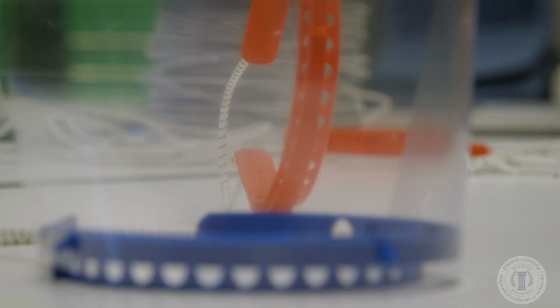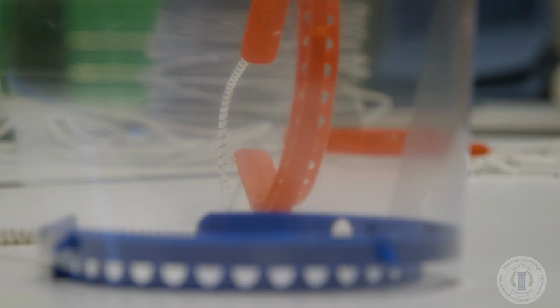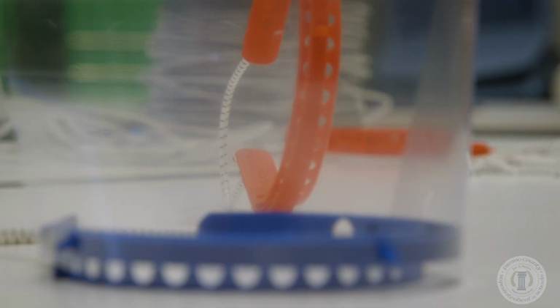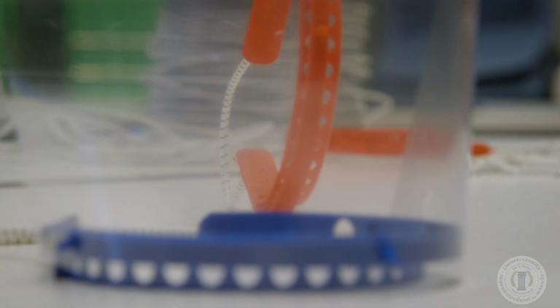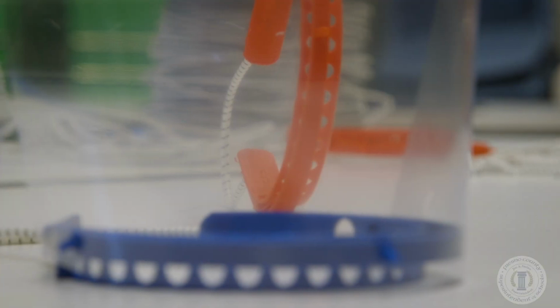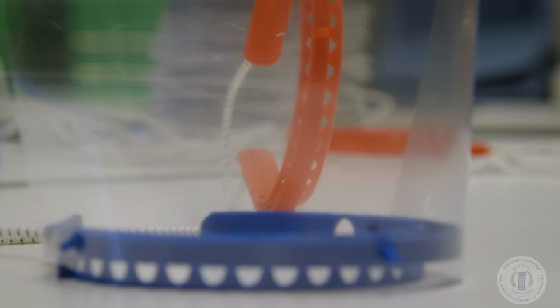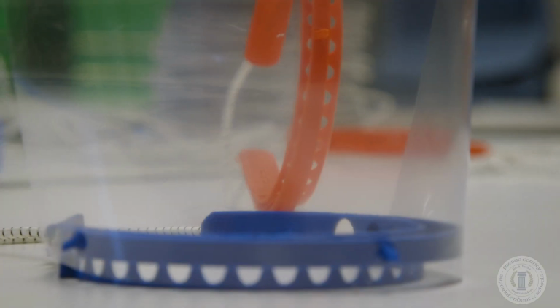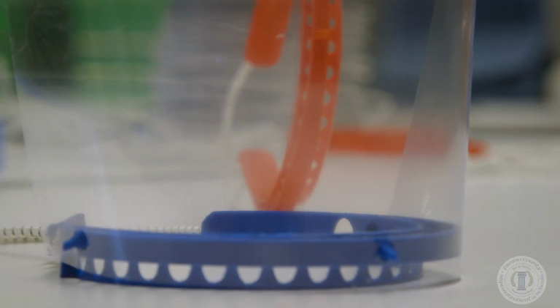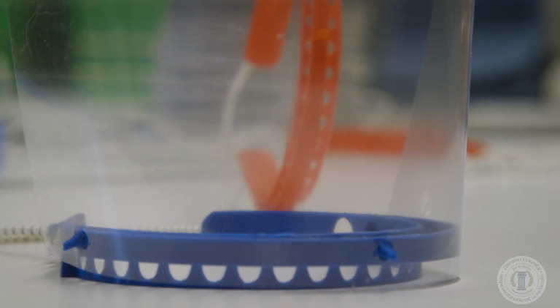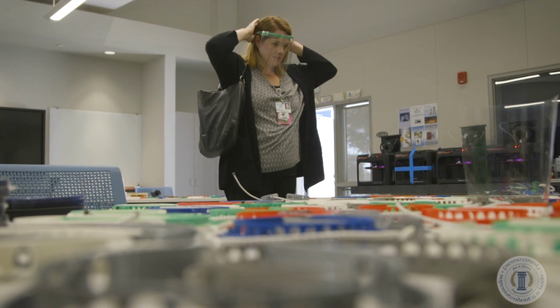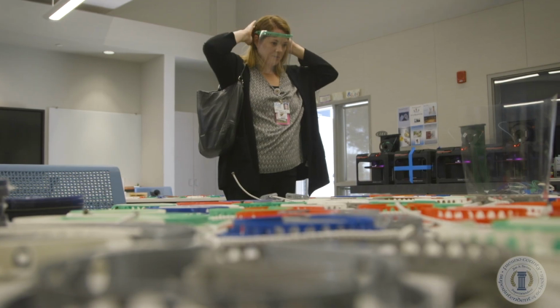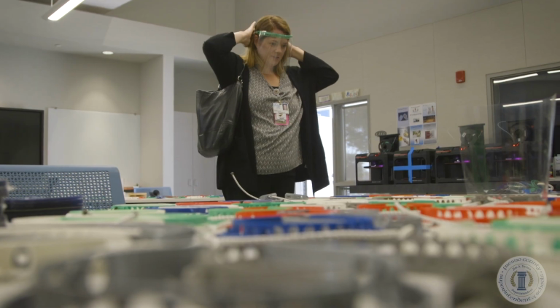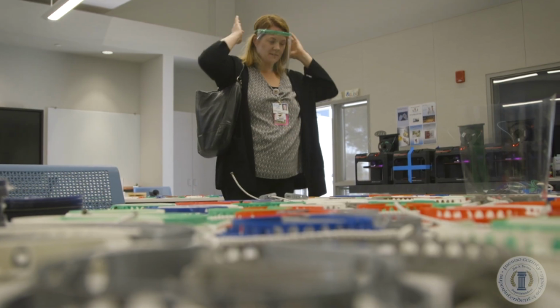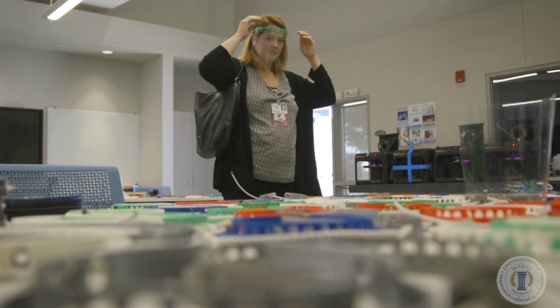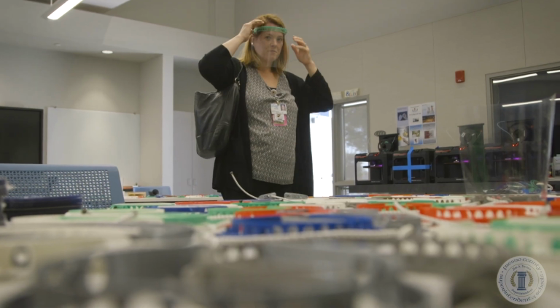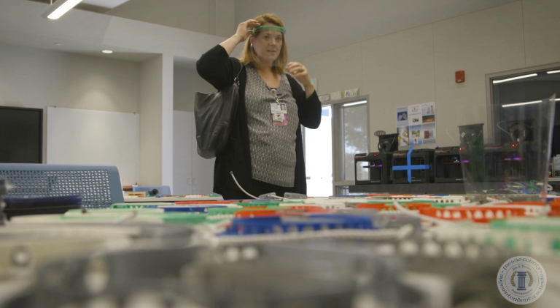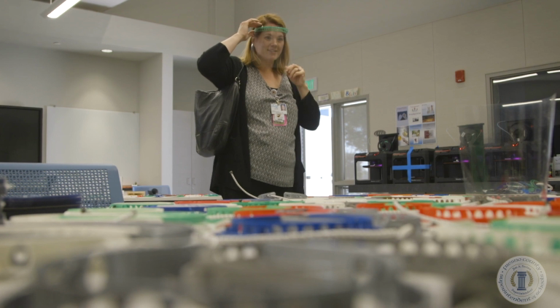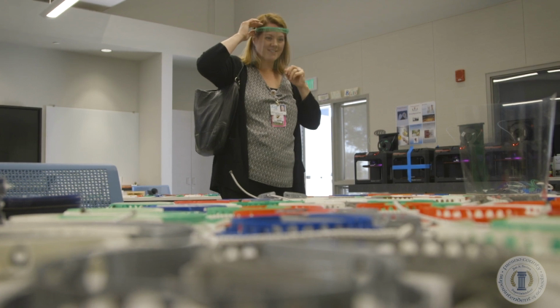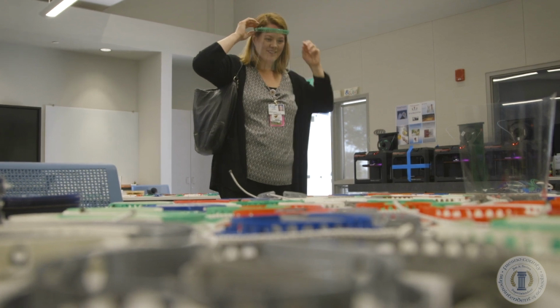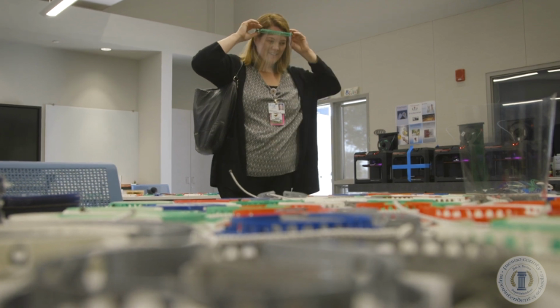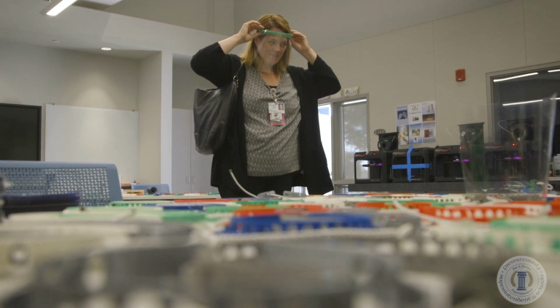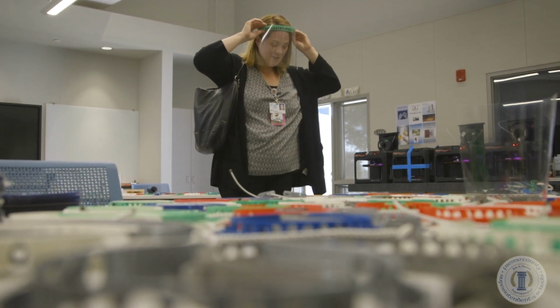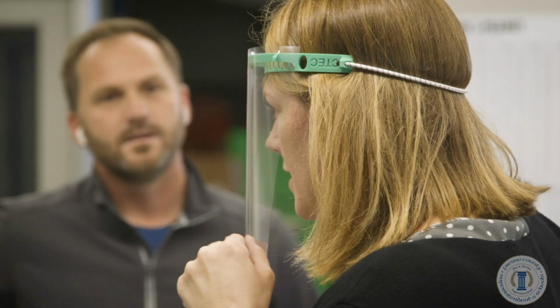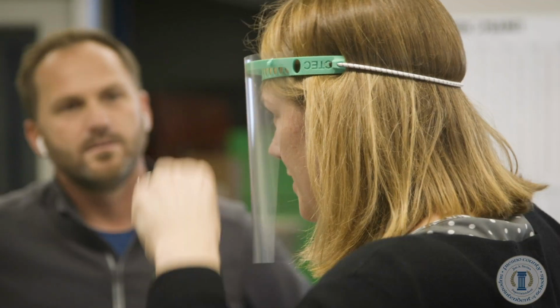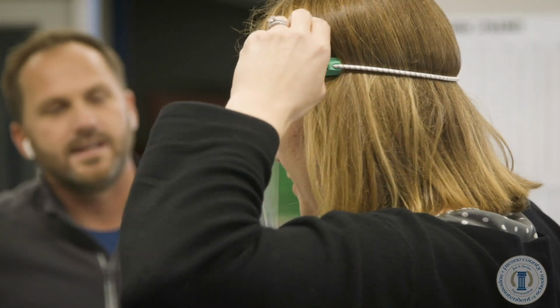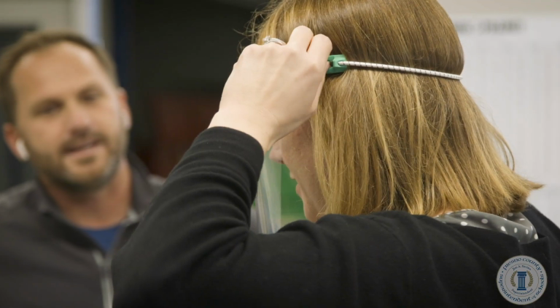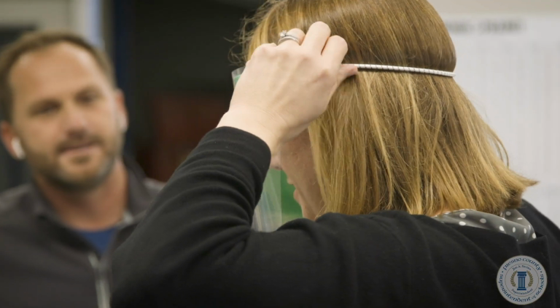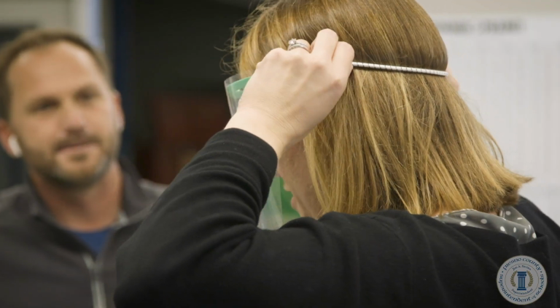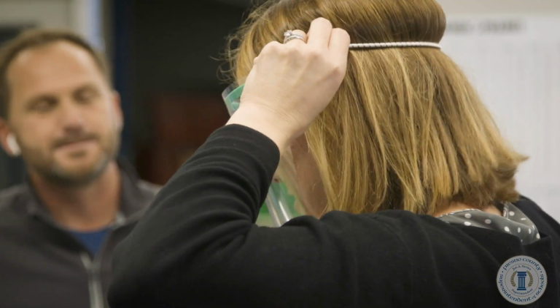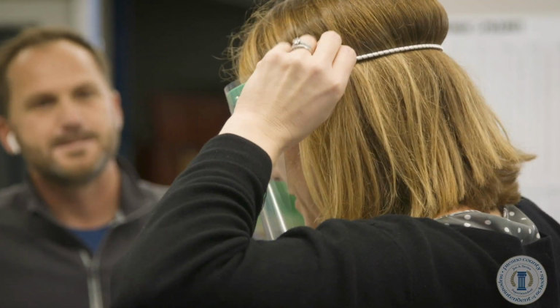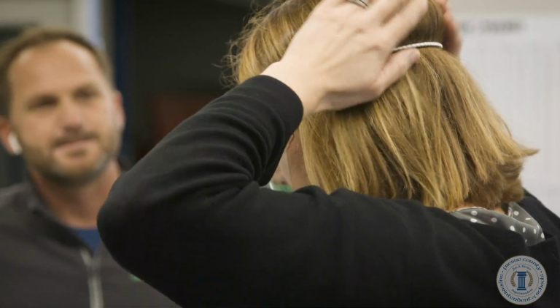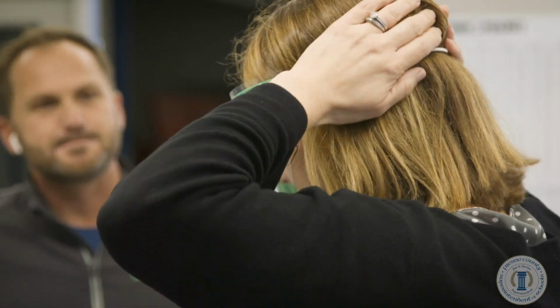There is not only a shortage of this kind of protective gear for hospital staff in the Central Valley, but worldwide.